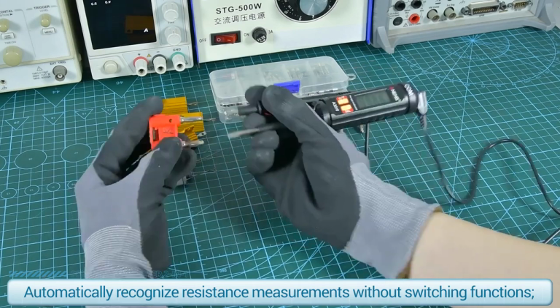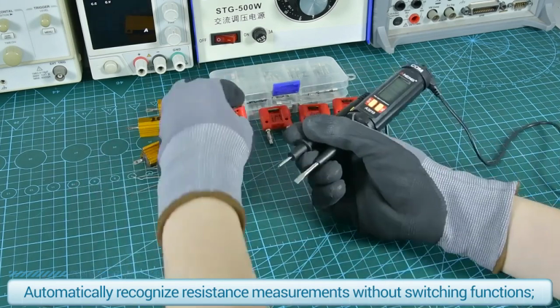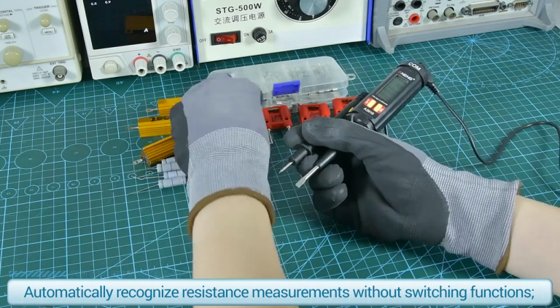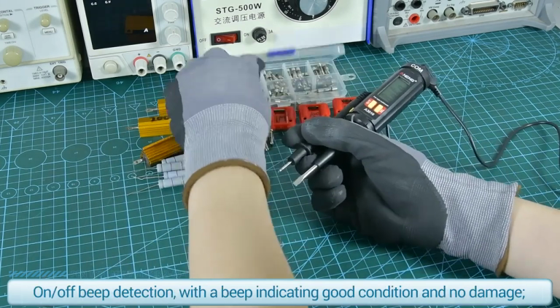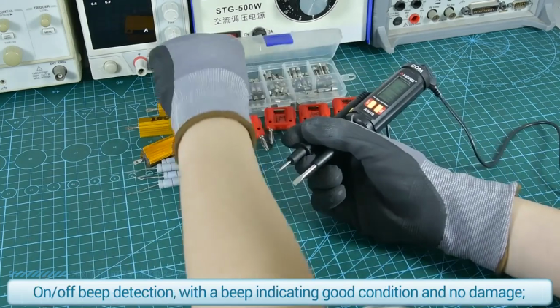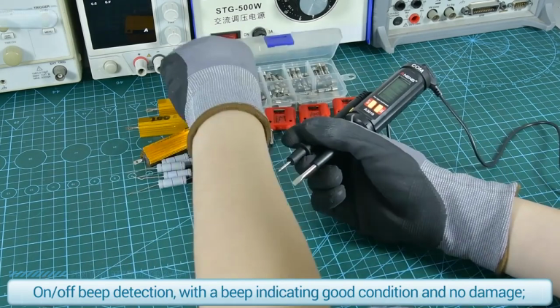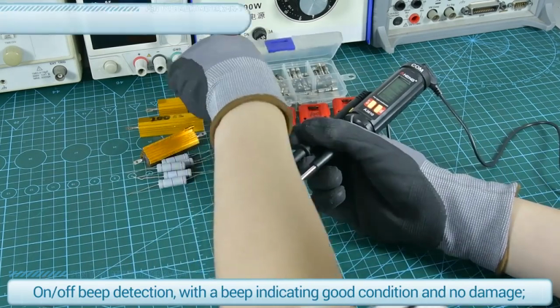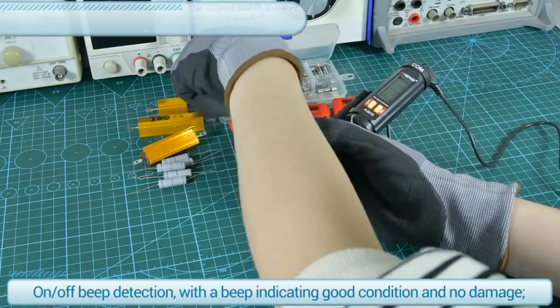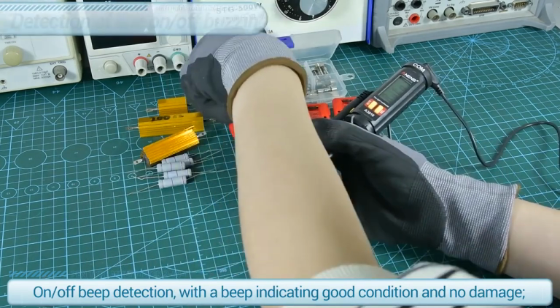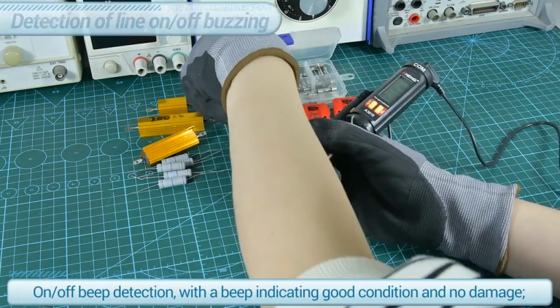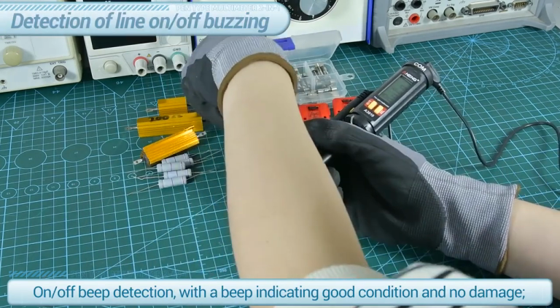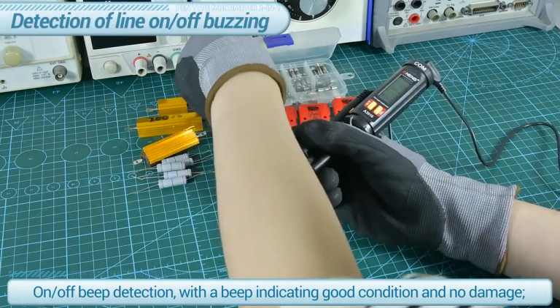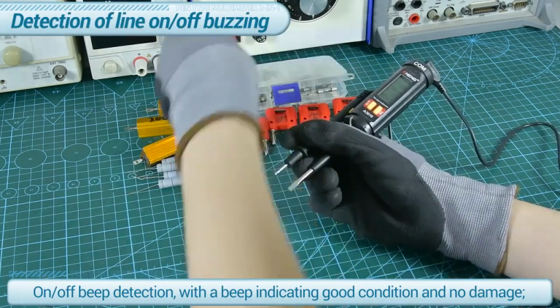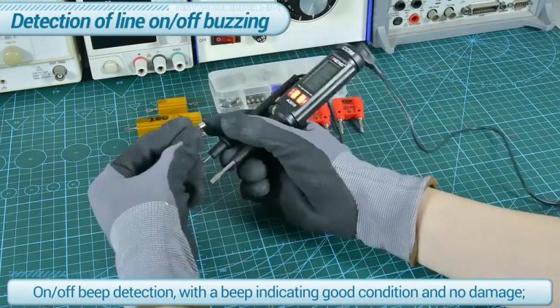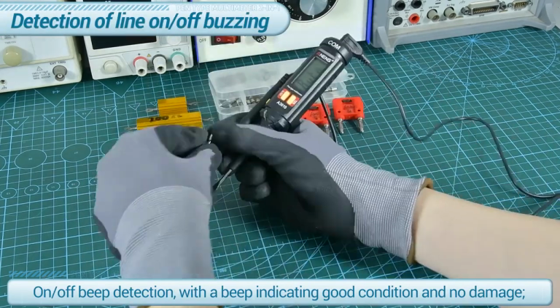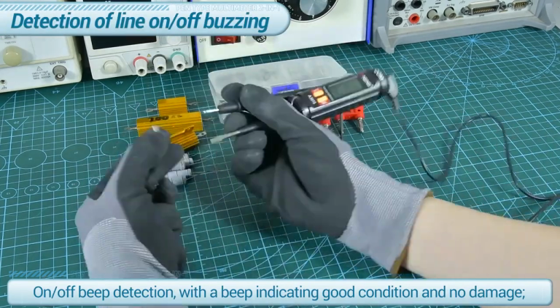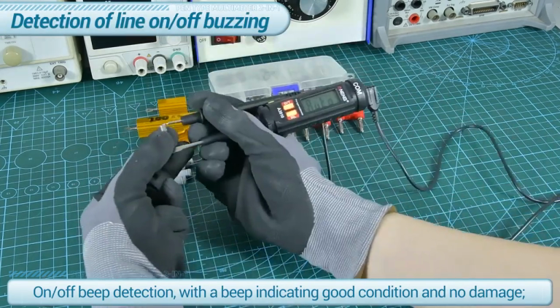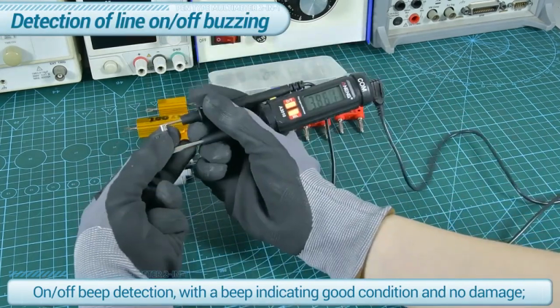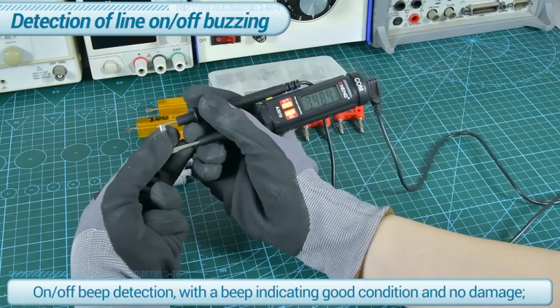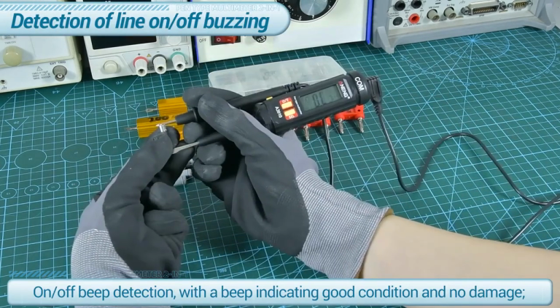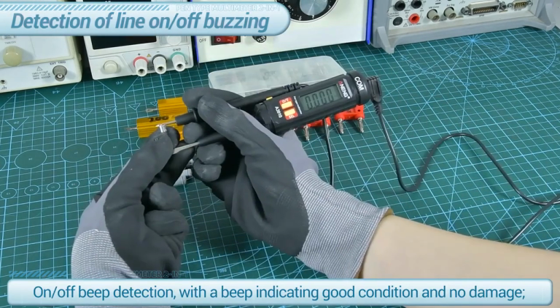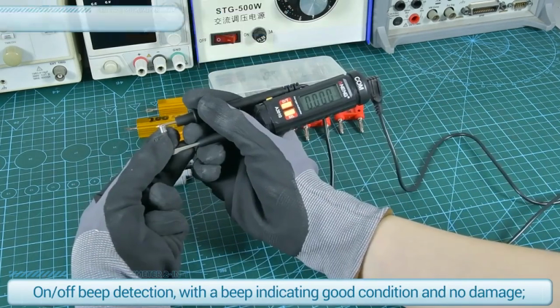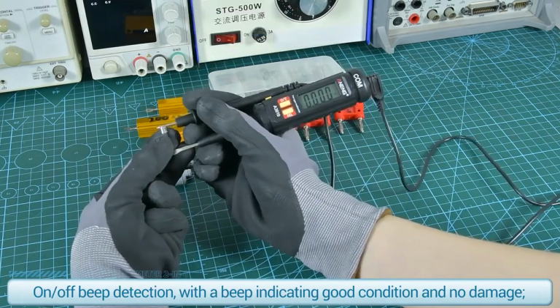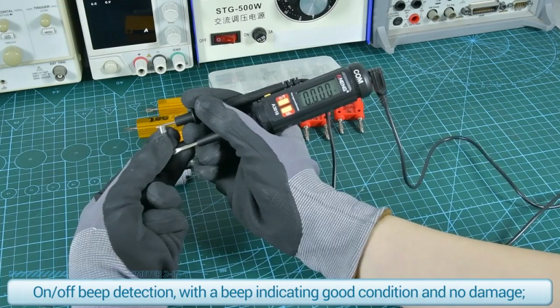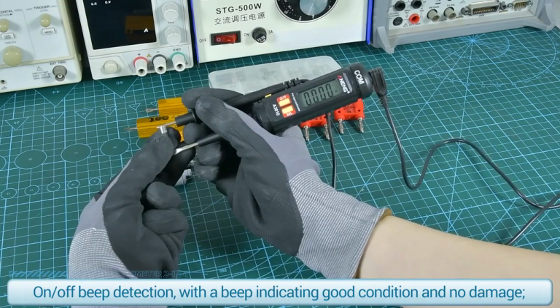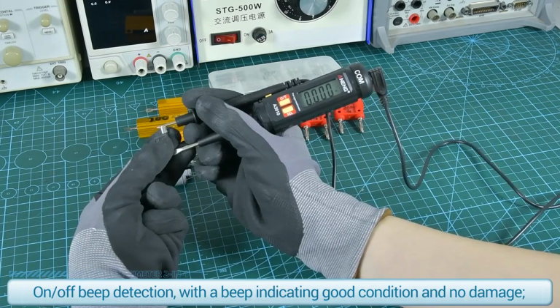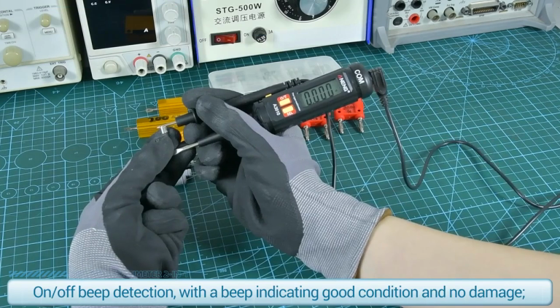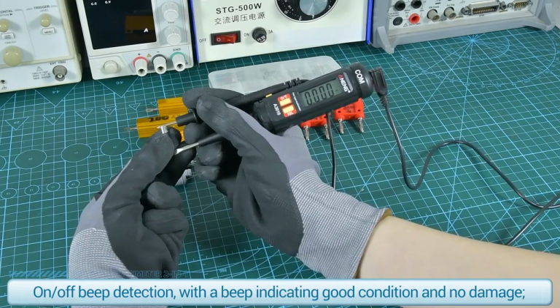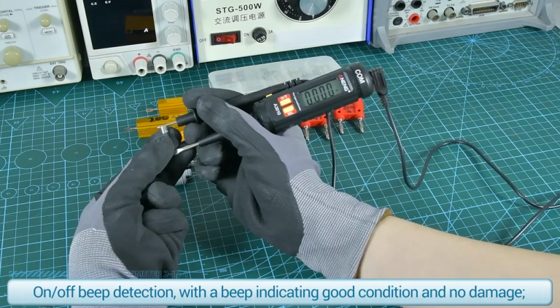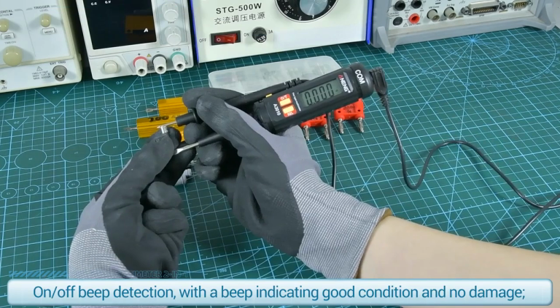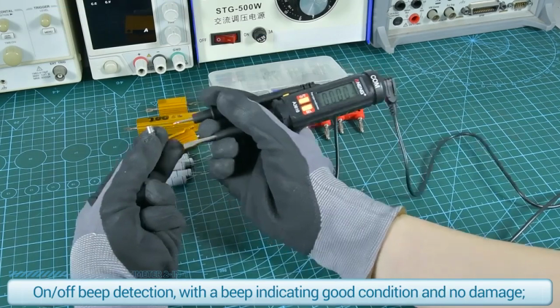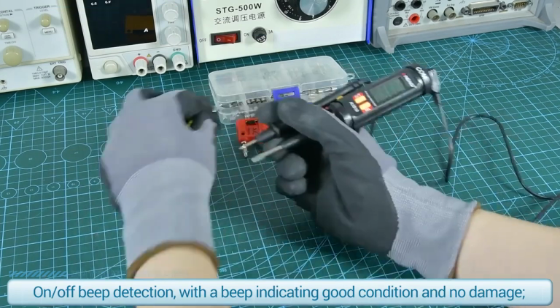On/off beep detection — a beep indicates good condition and no damage to the circuit.